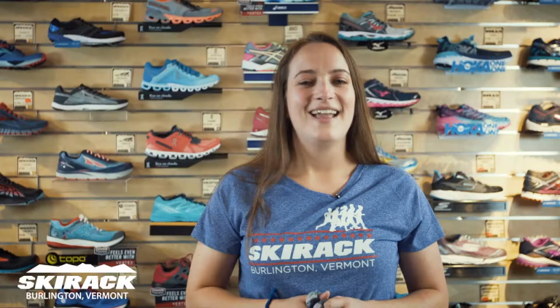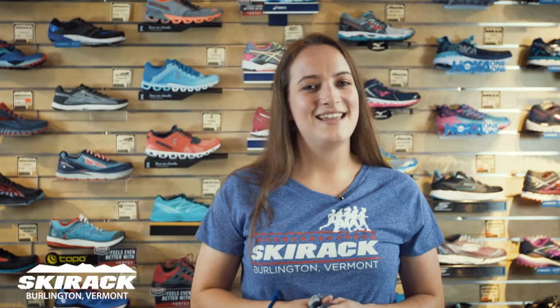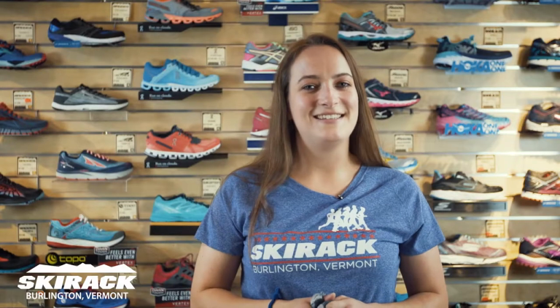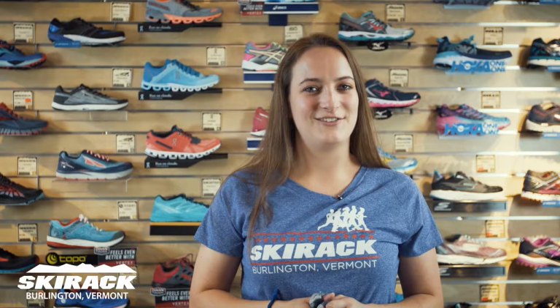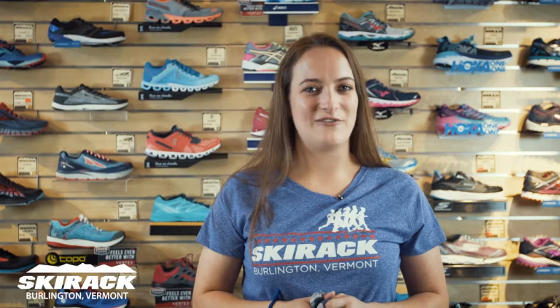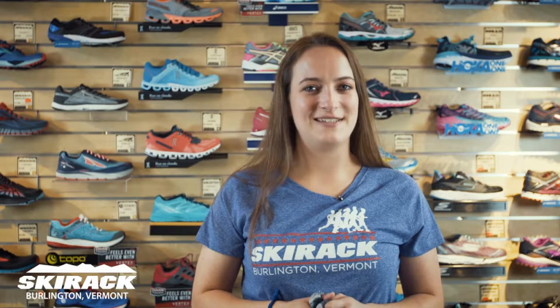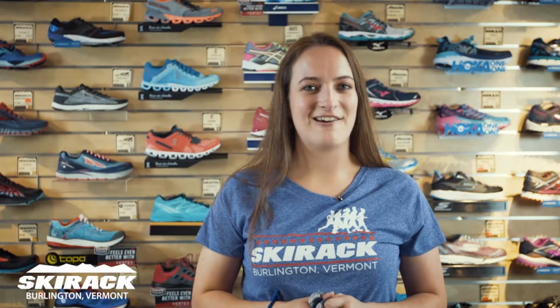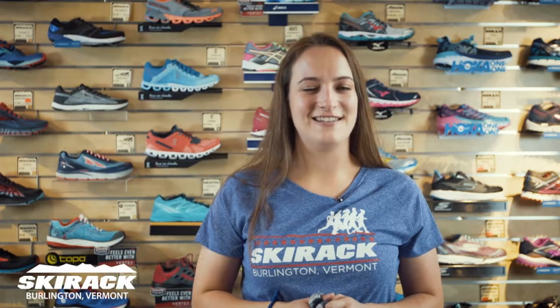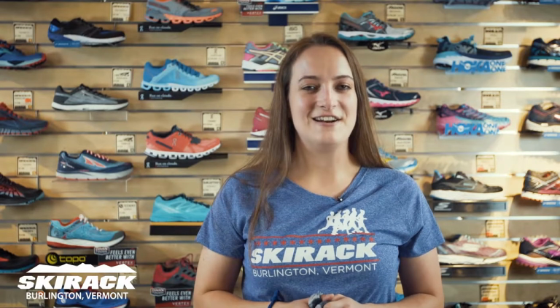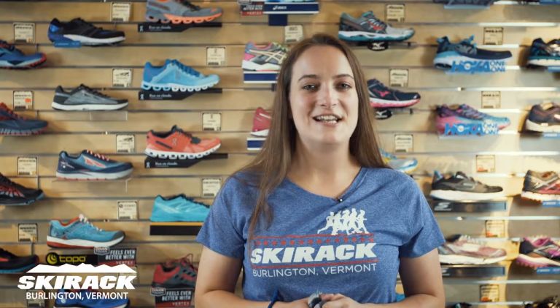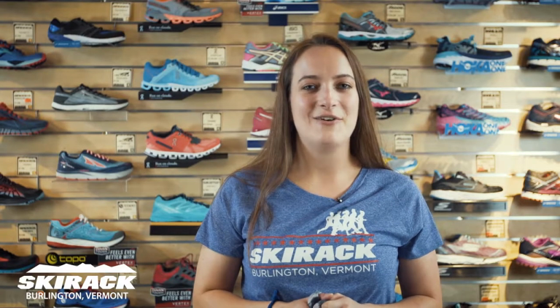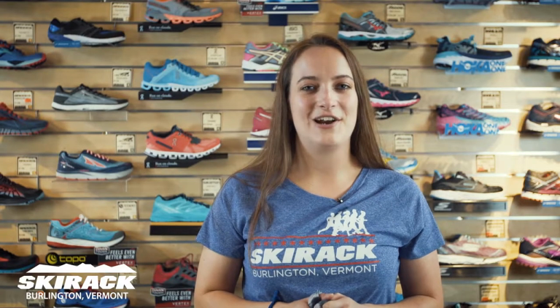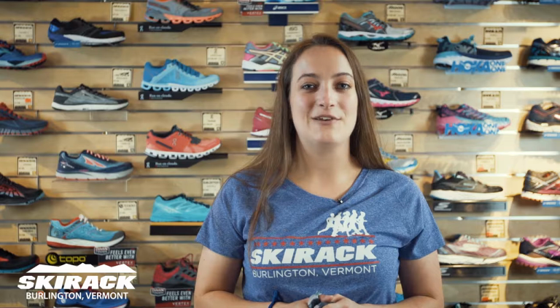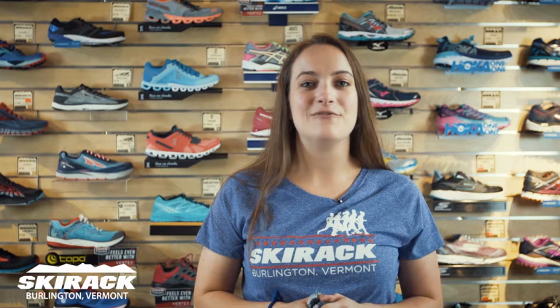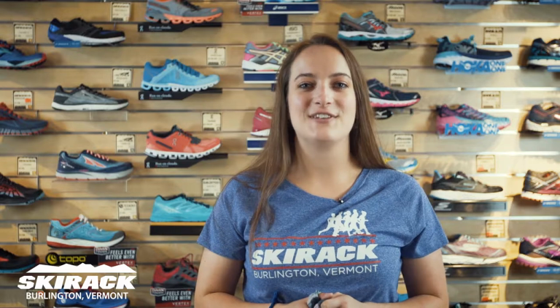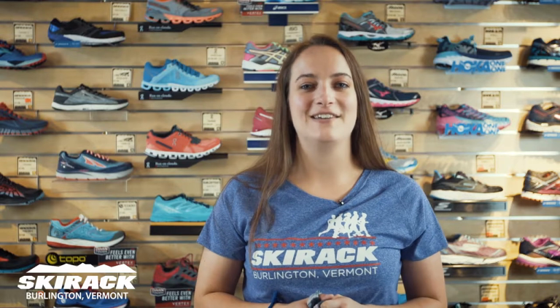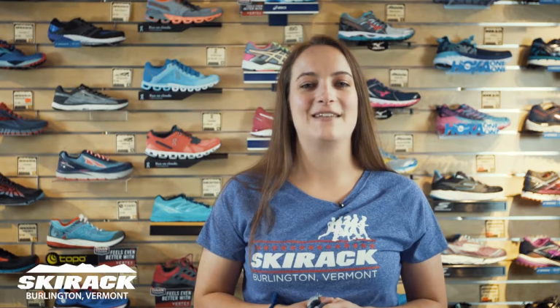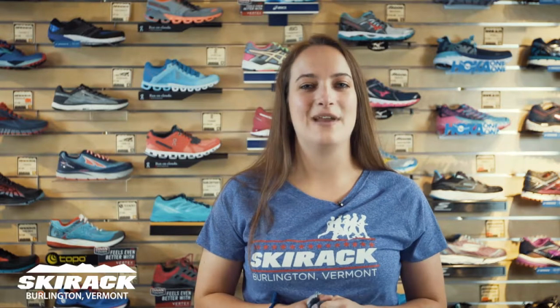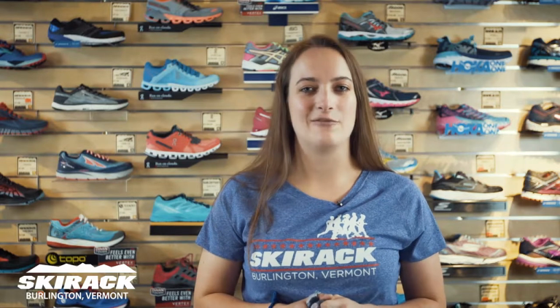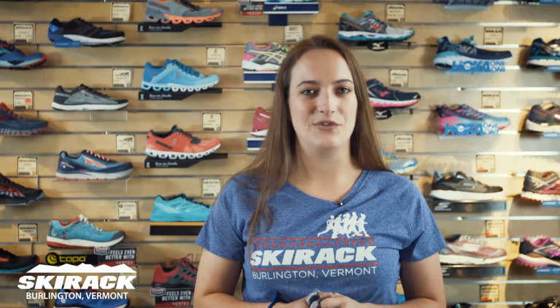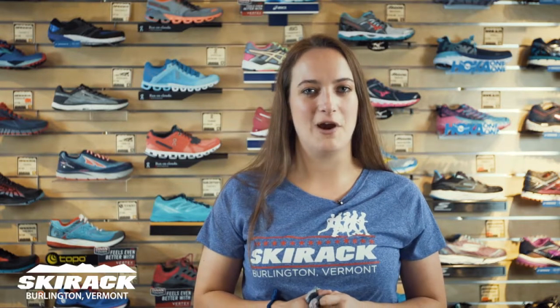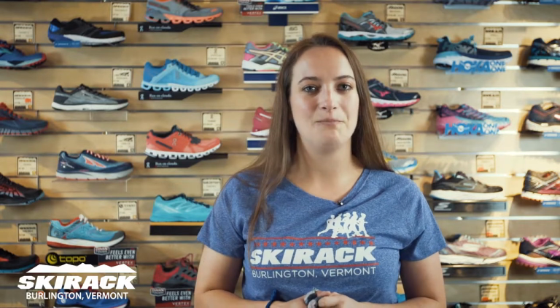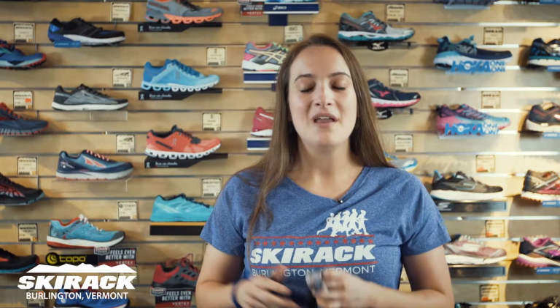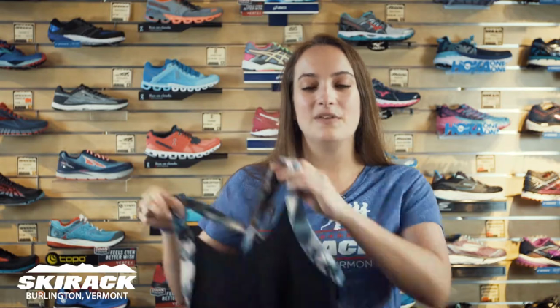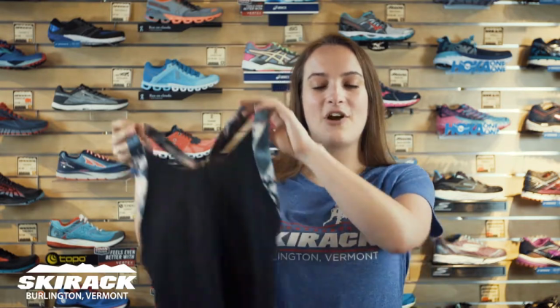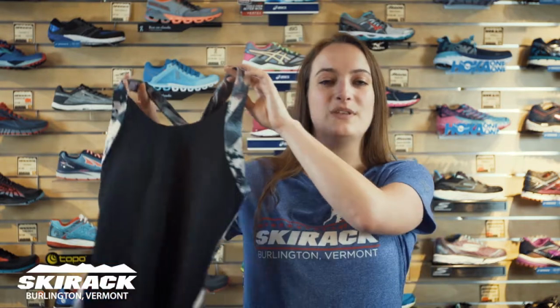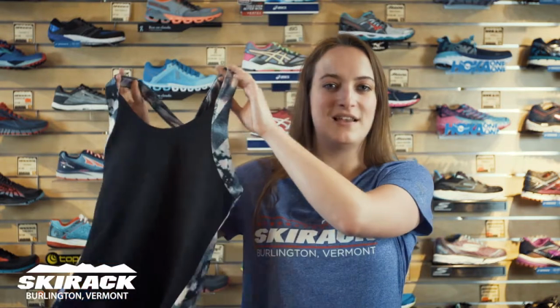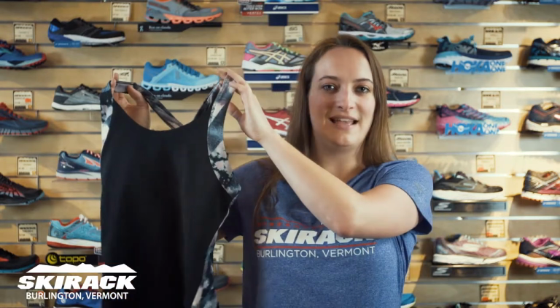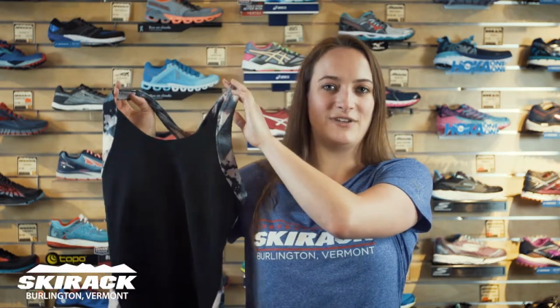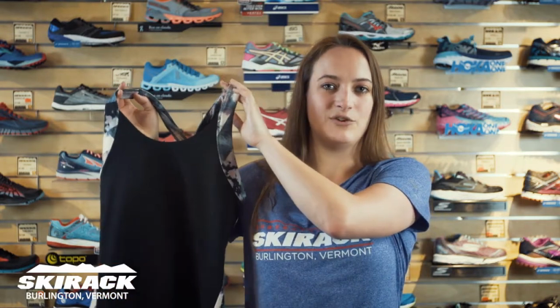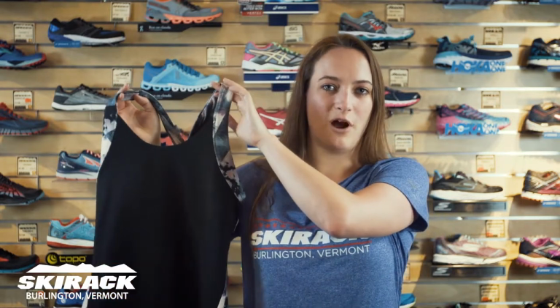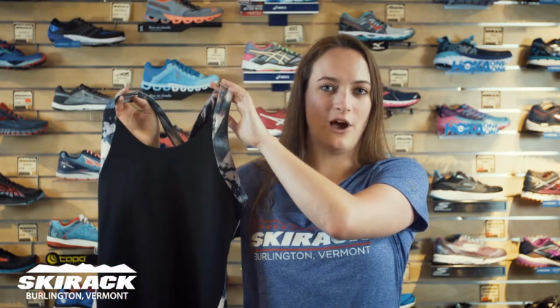Hey ladies, this is Laura from the Ski Rec Run Center and today I want to talk about a new versatile tank that we have from Lucy Apparel. This is called the Sun Salutation Bra Top.